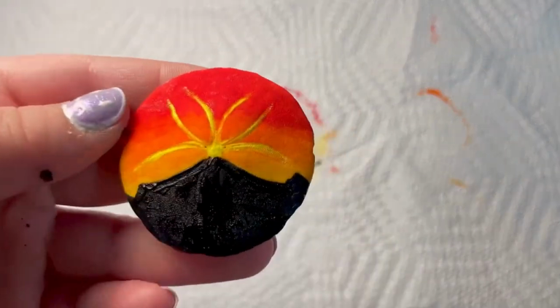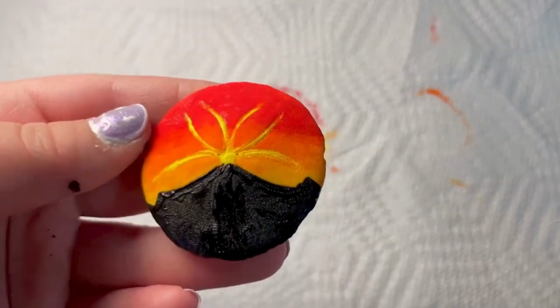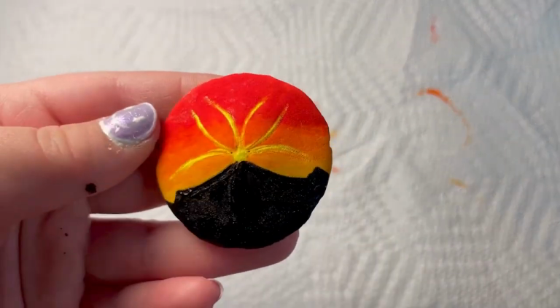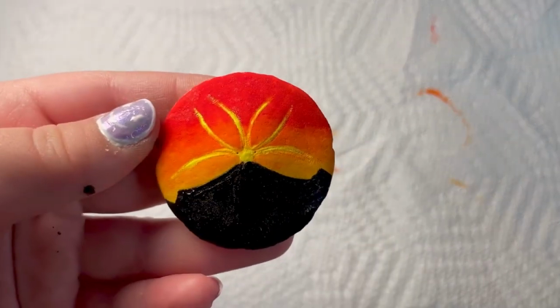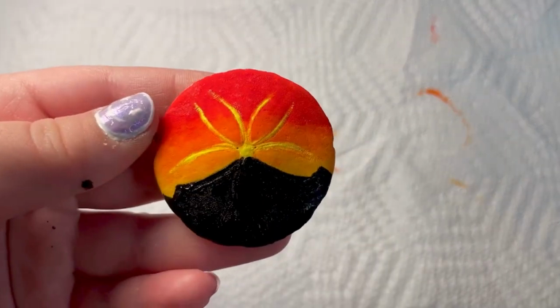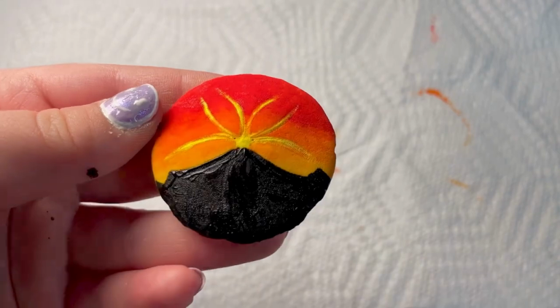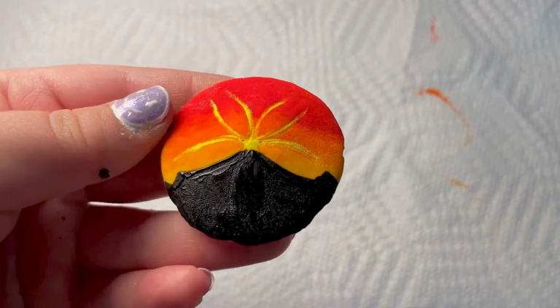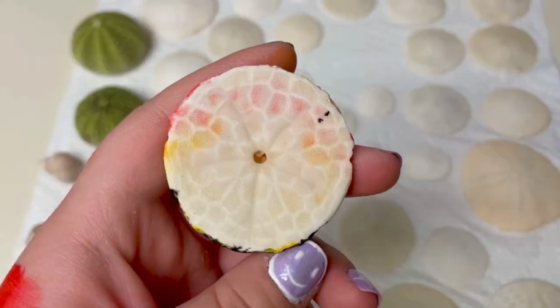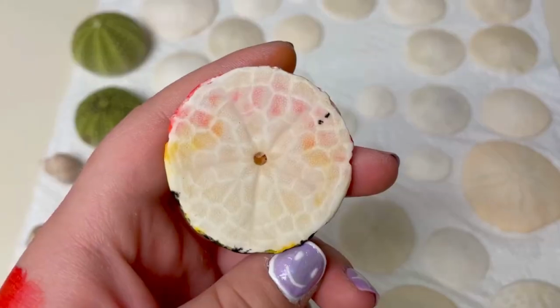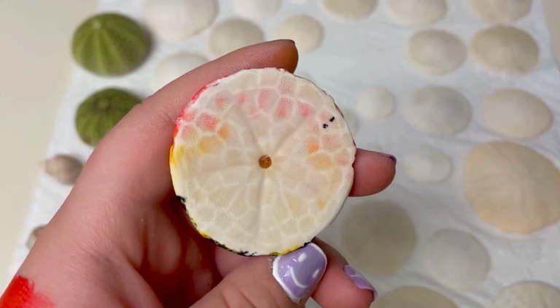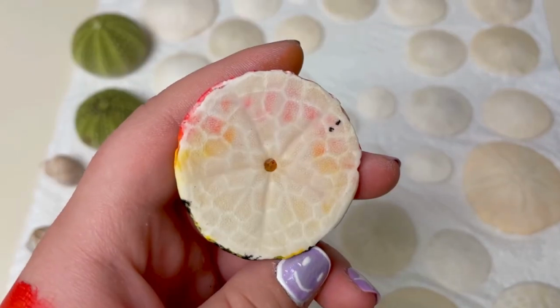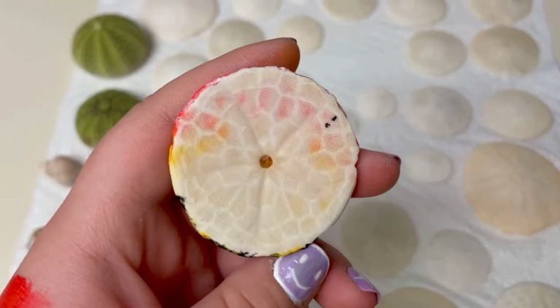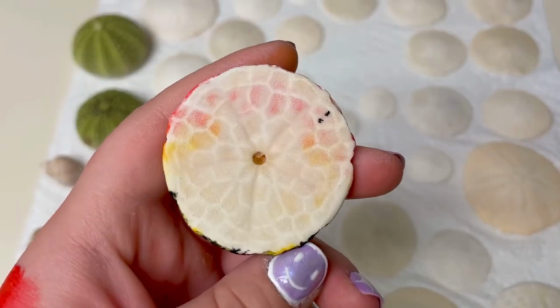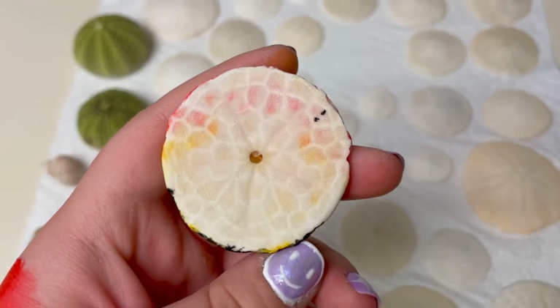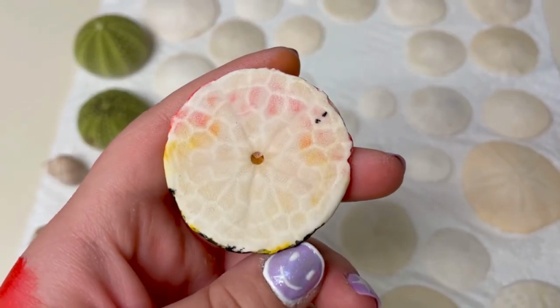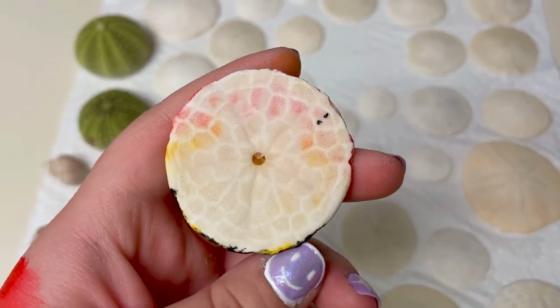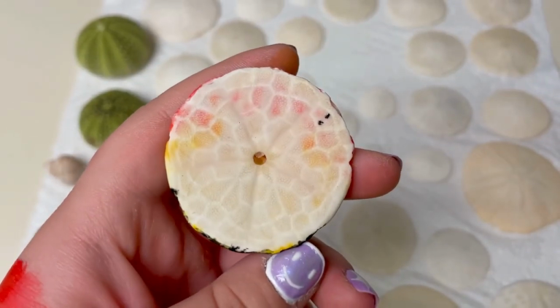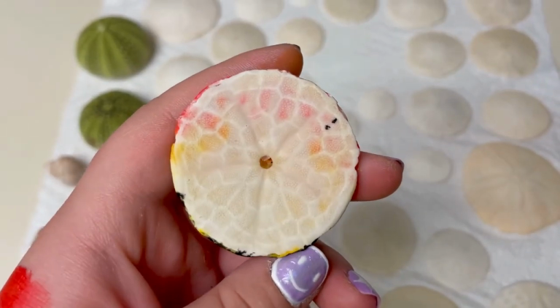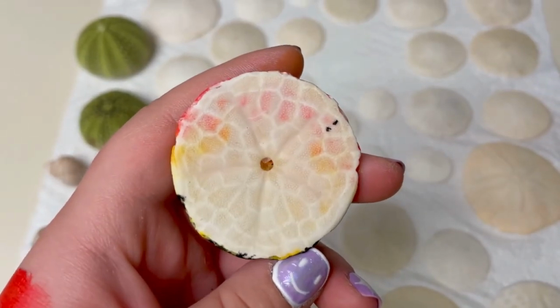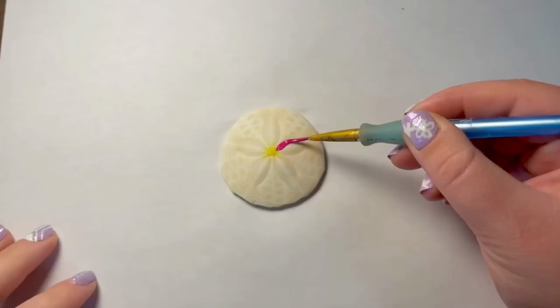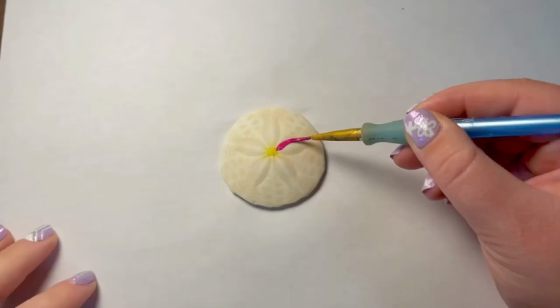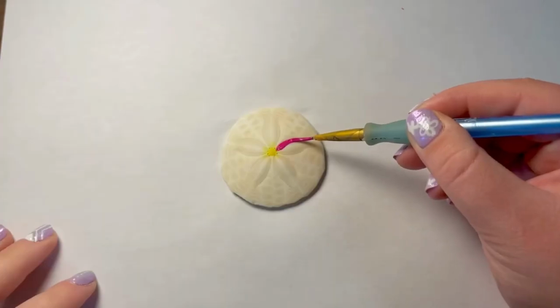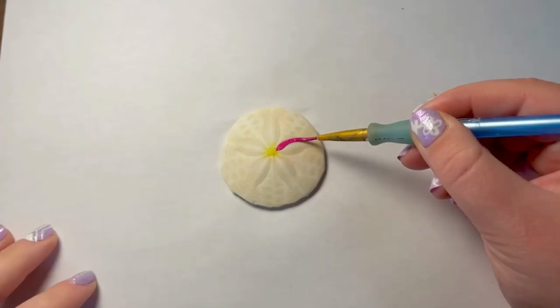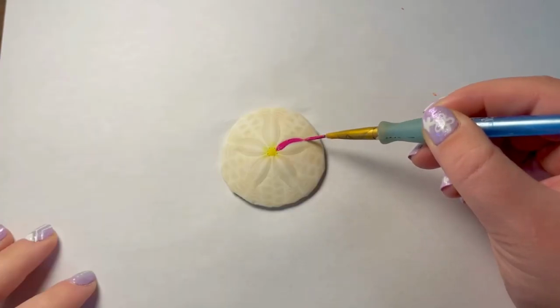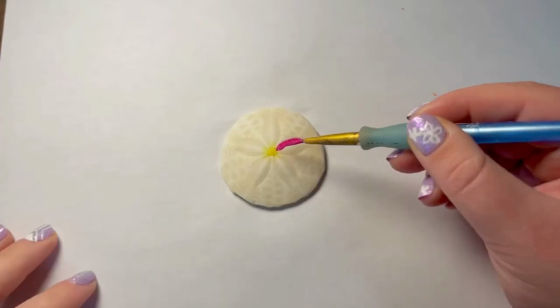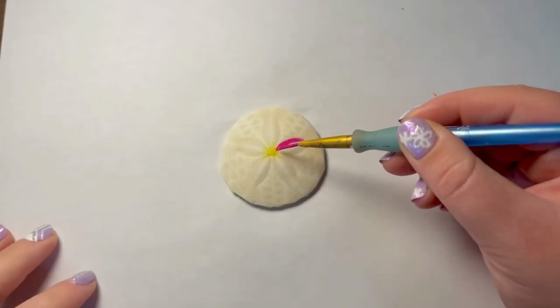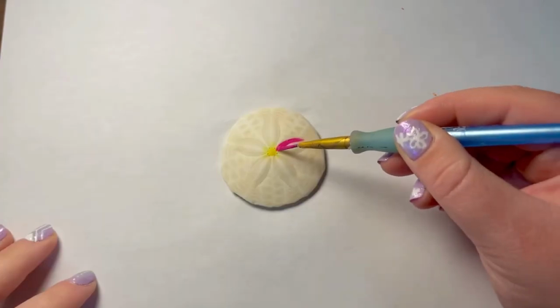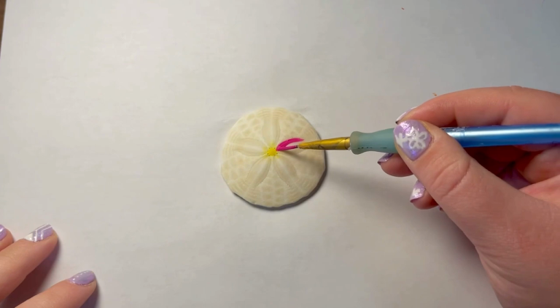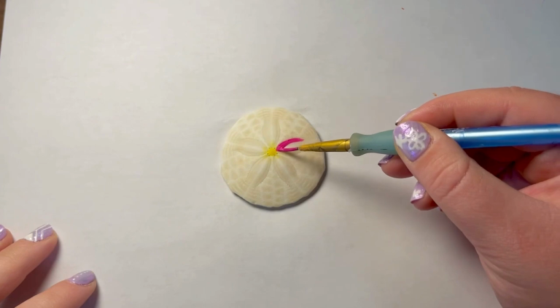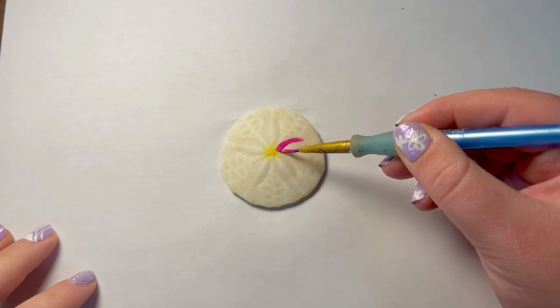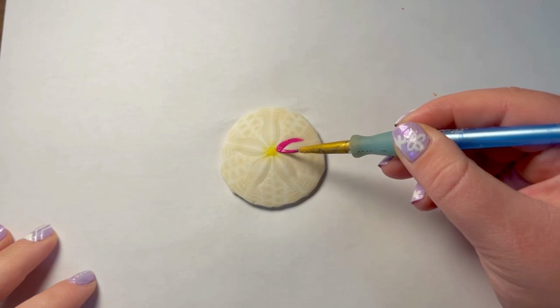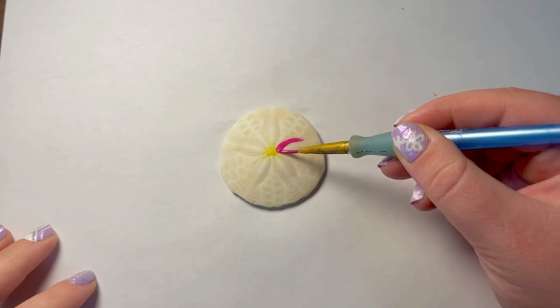You can see the paint on my hand — sometimes I don't use a palette. But this is how much the paint soaks through to the other side. And now I'm starting a different shell.